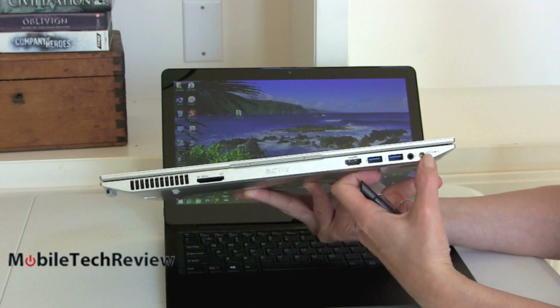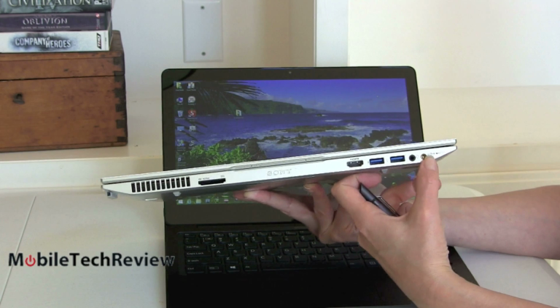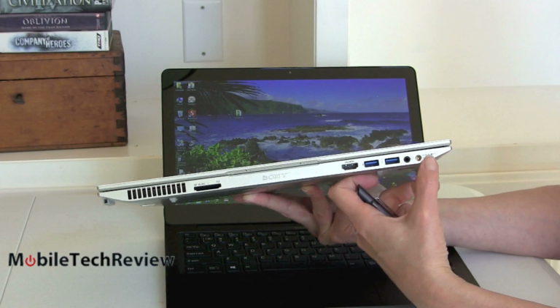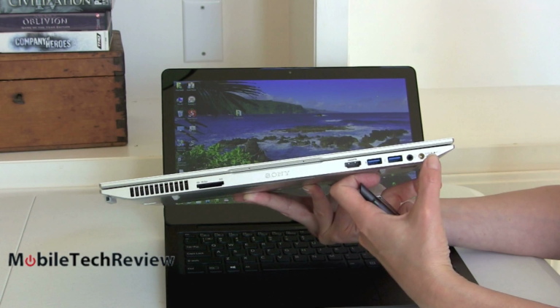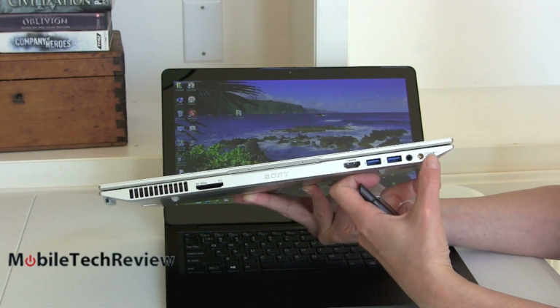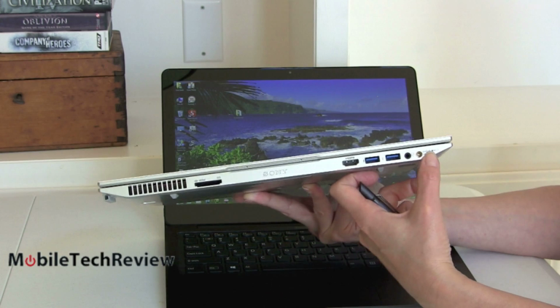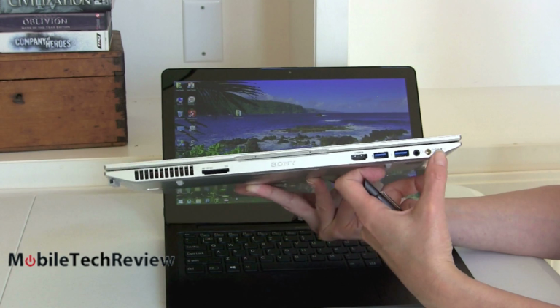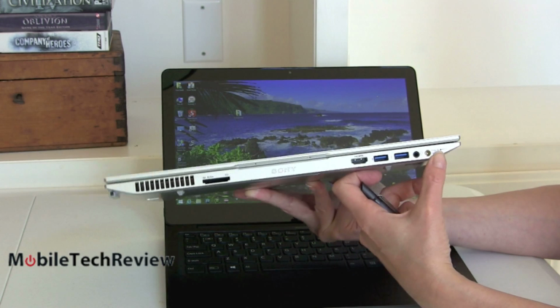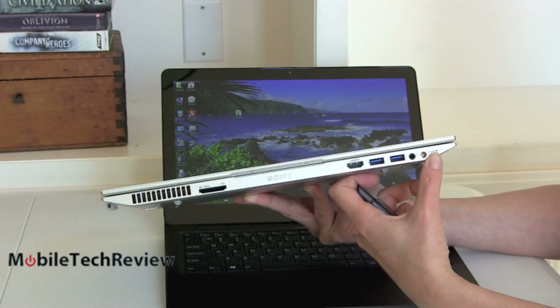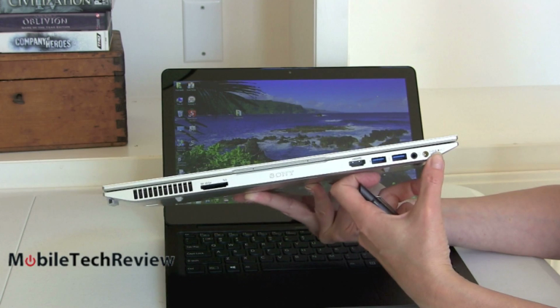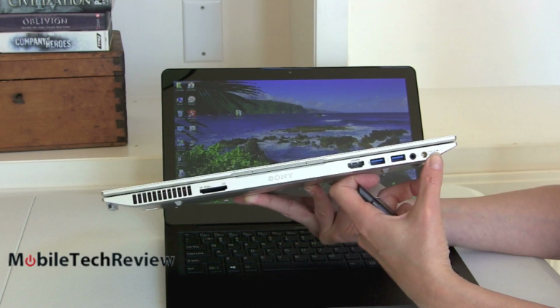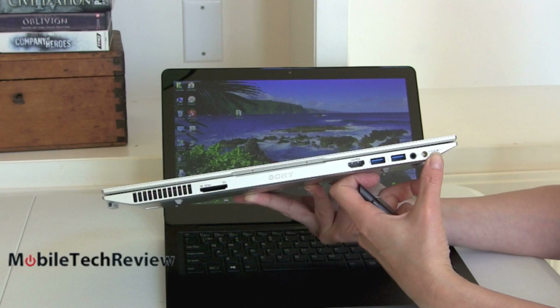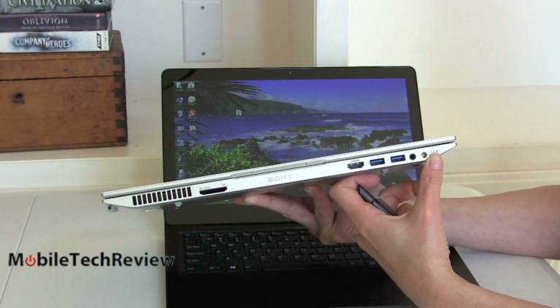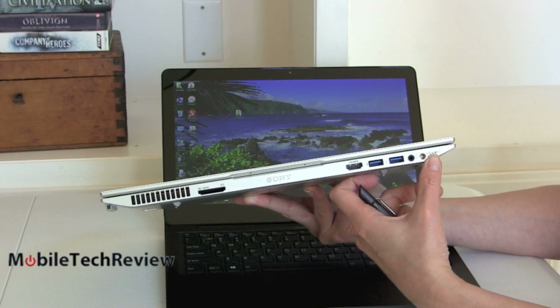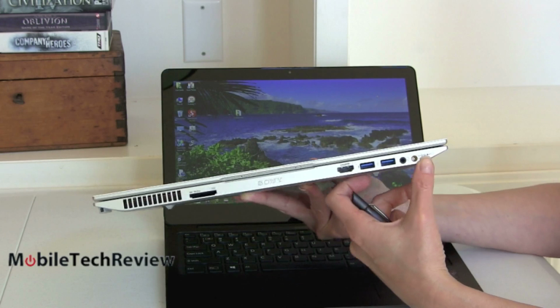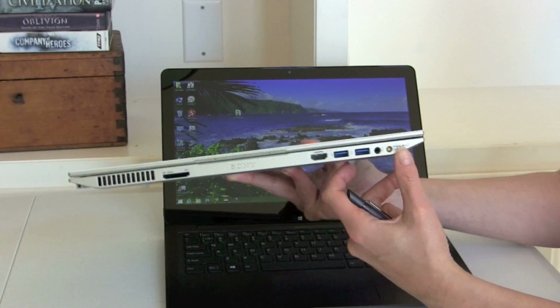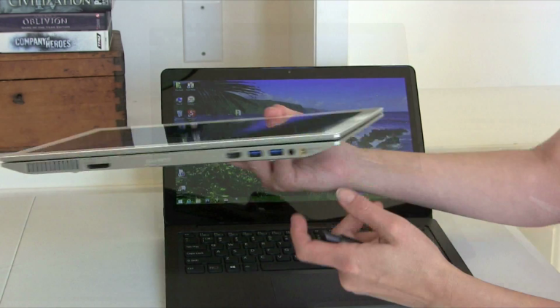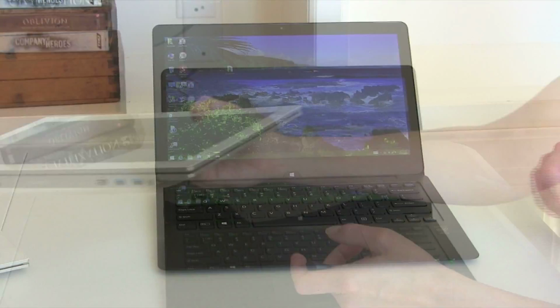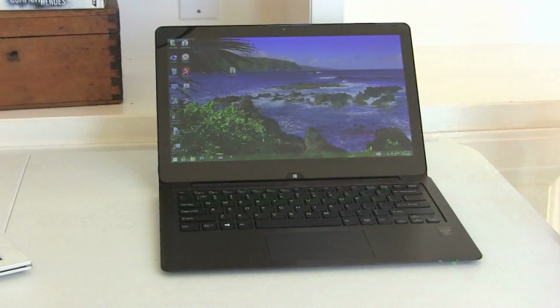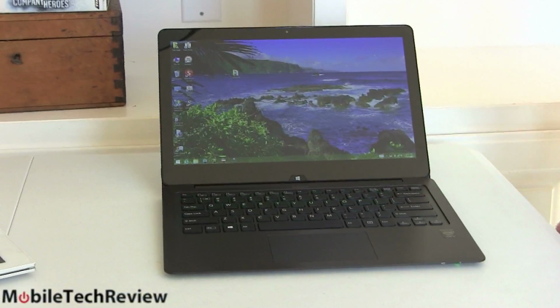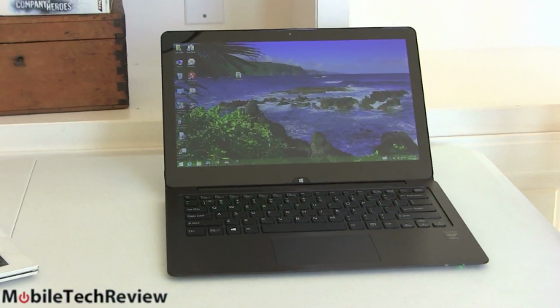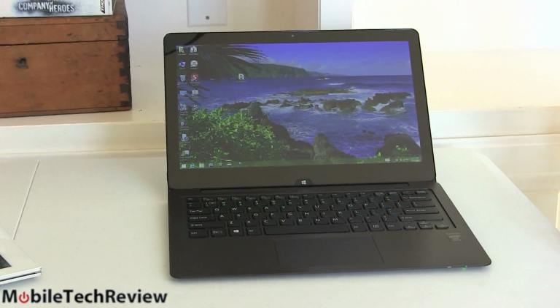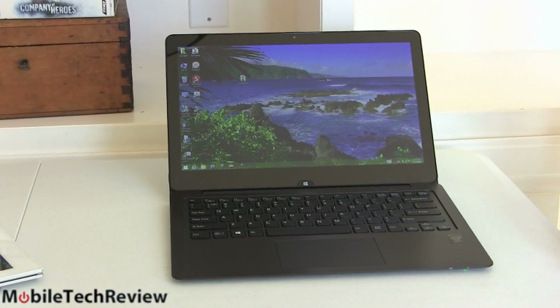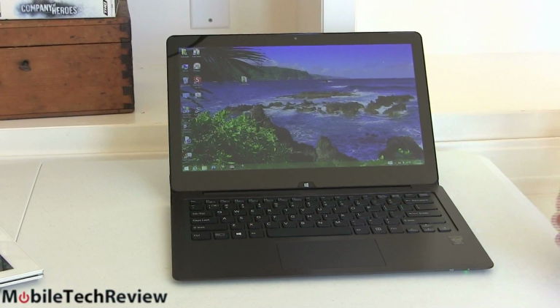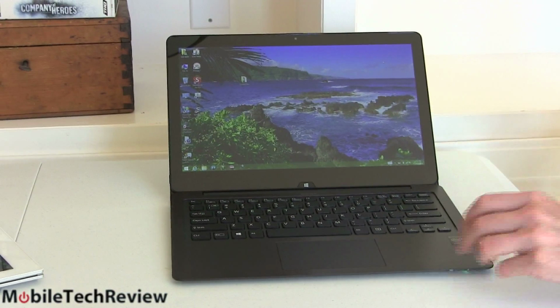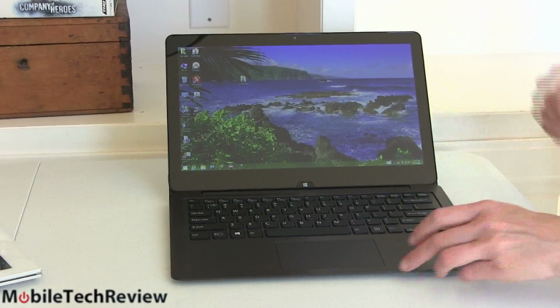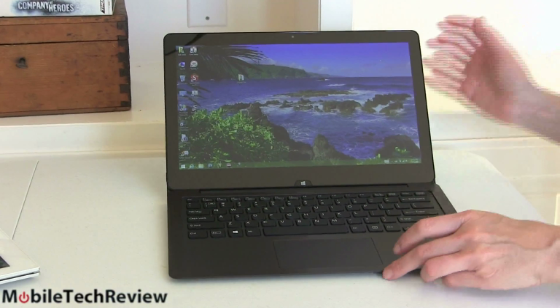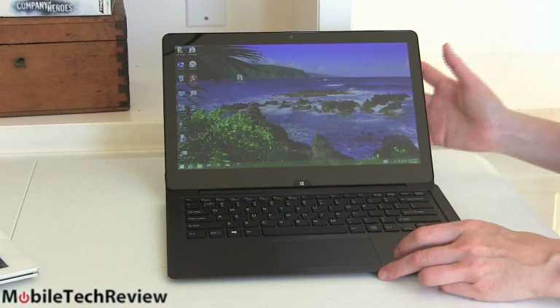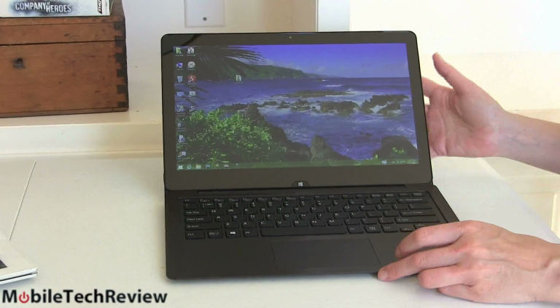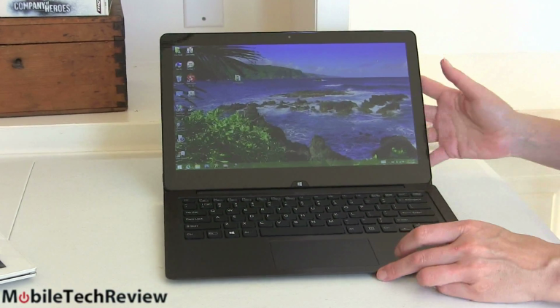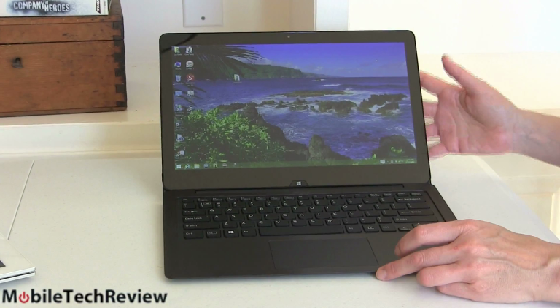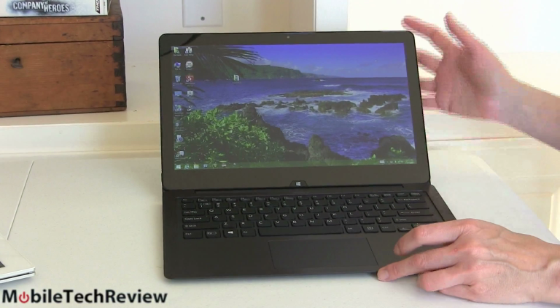Both have two USB 3.0 ports, full-size HDMI, an SDXC card slot, audio jack, and power — the same port selection on both.